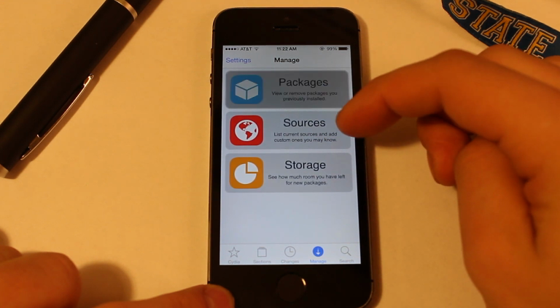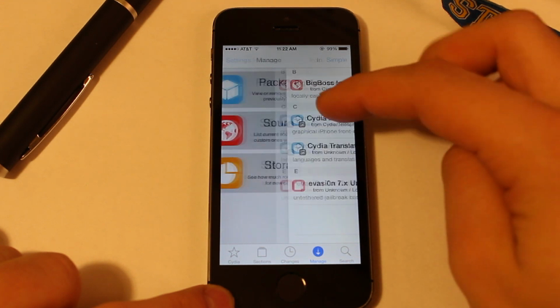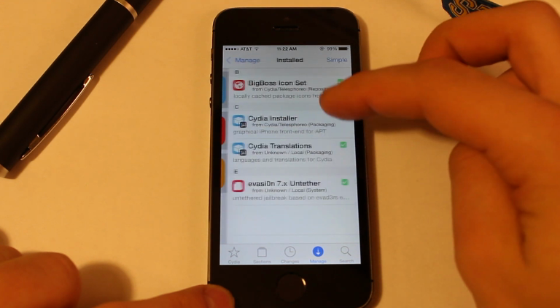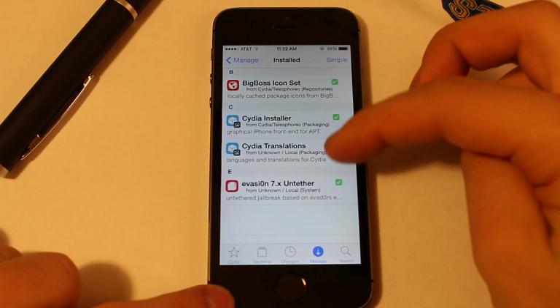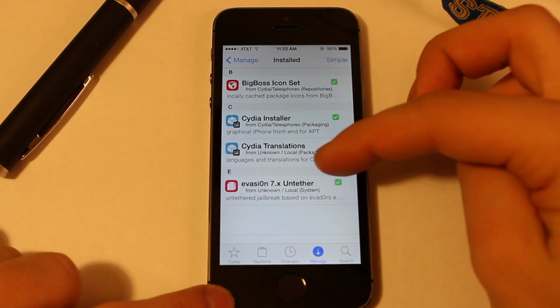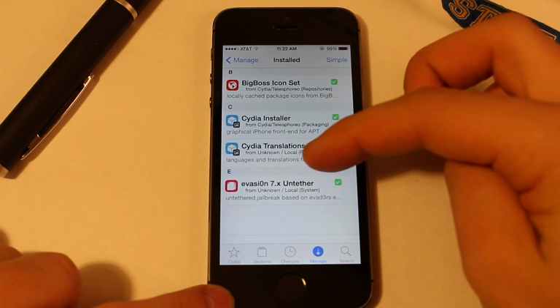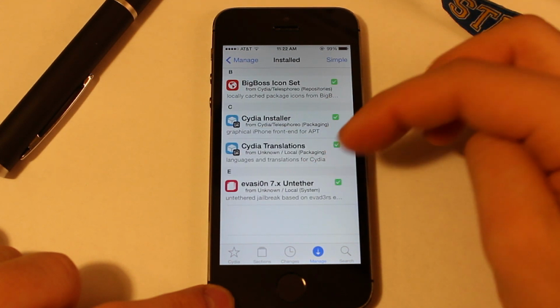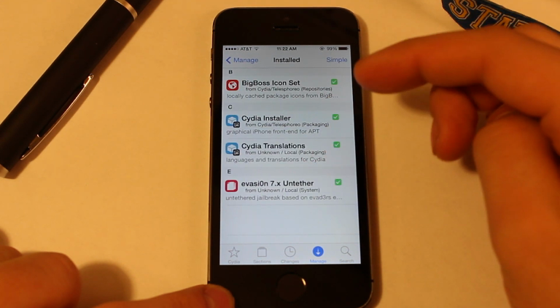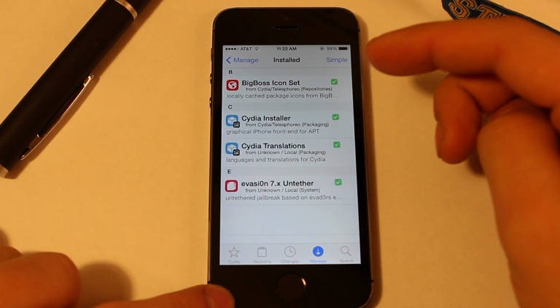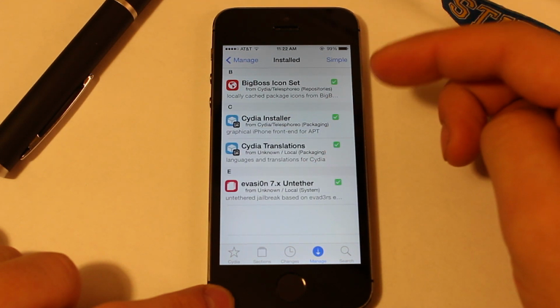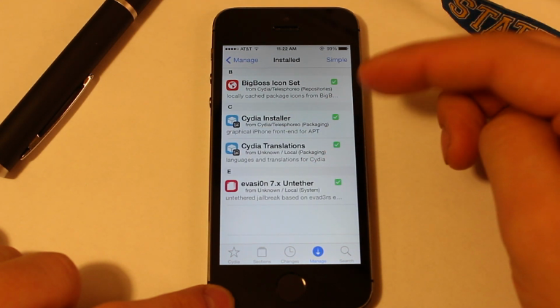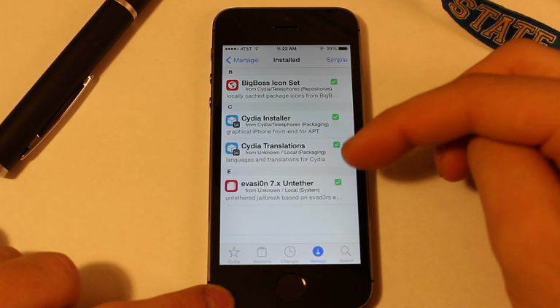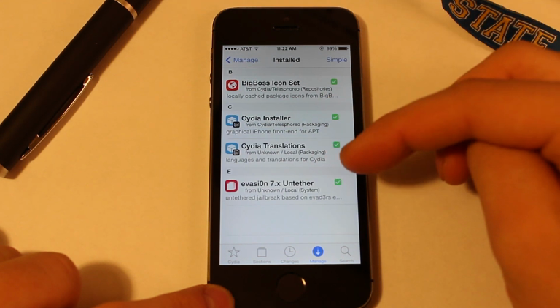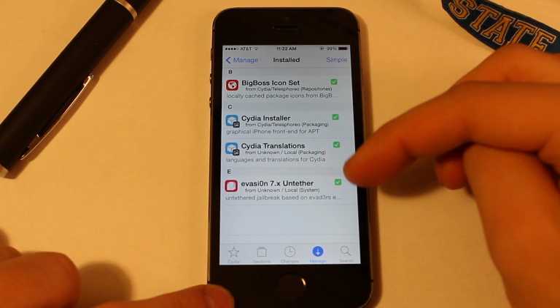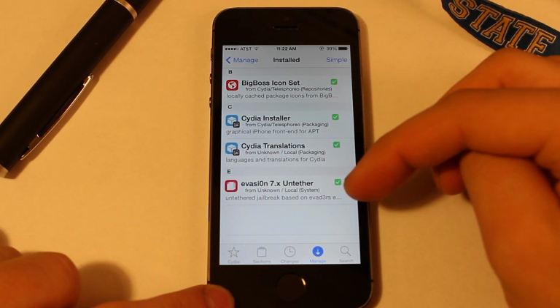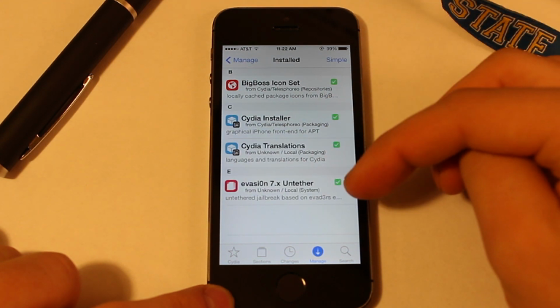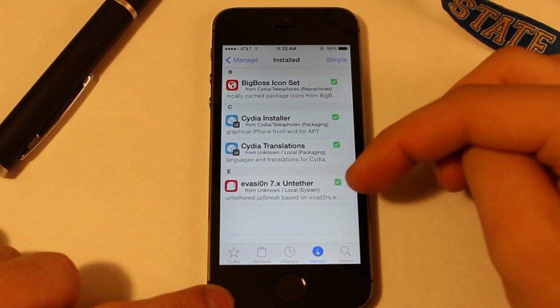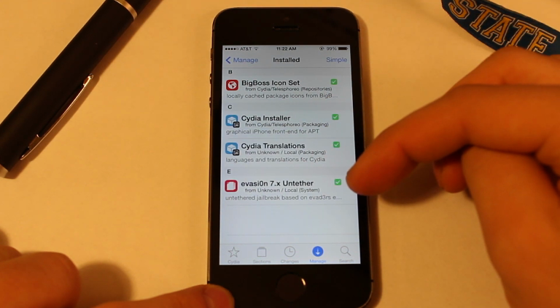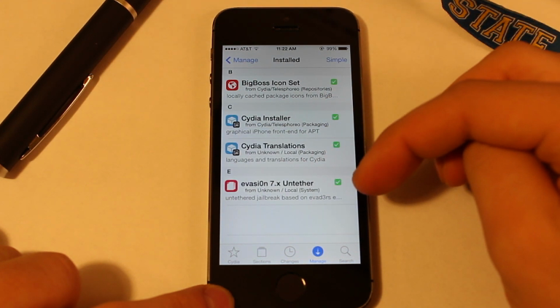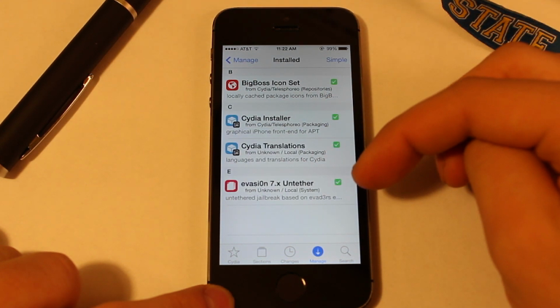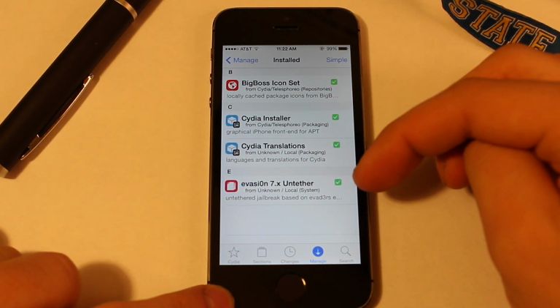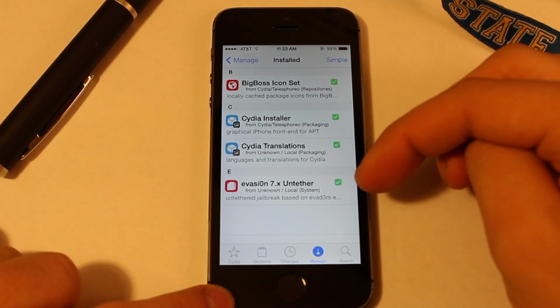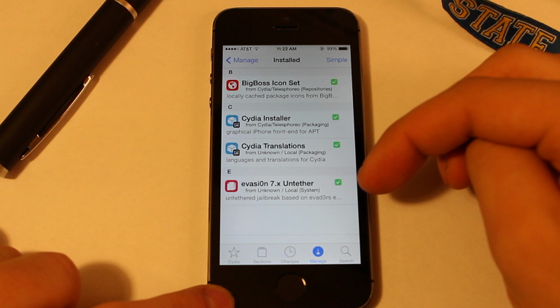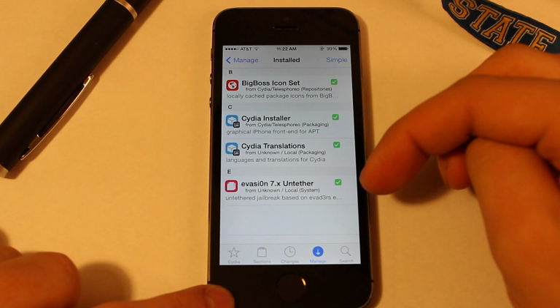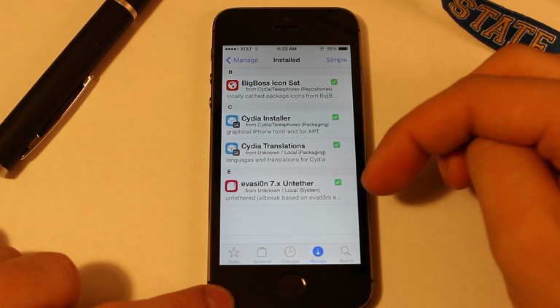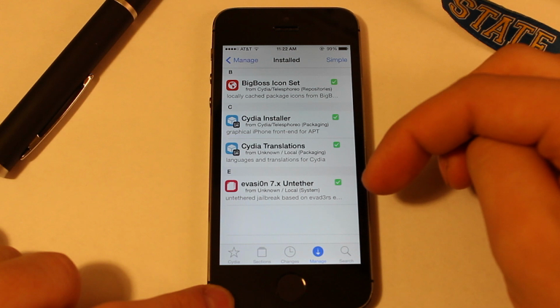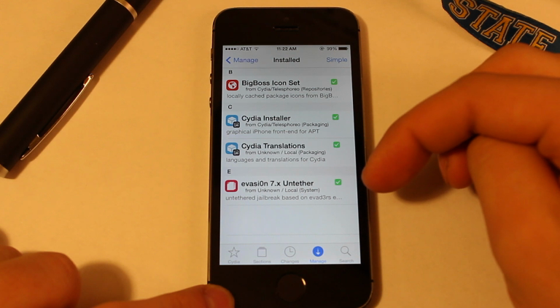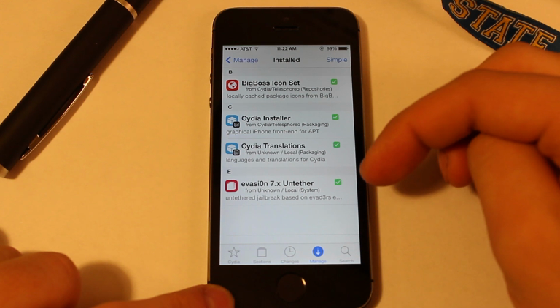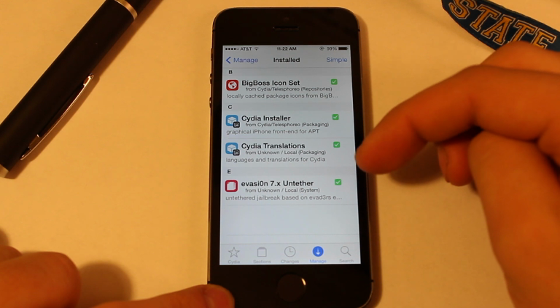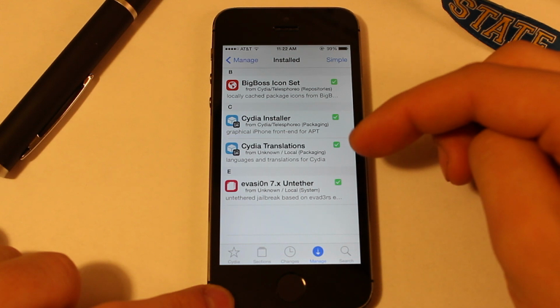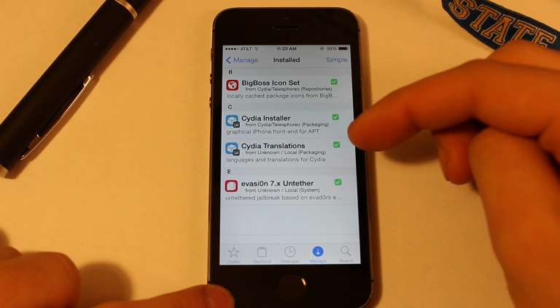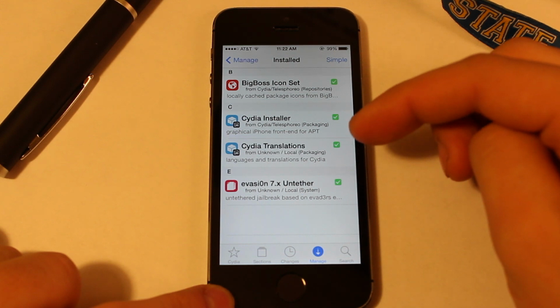Anyways guys, let me know what you think about Cydia running on iOS 7 and I'll see you all on the next one. Peace.